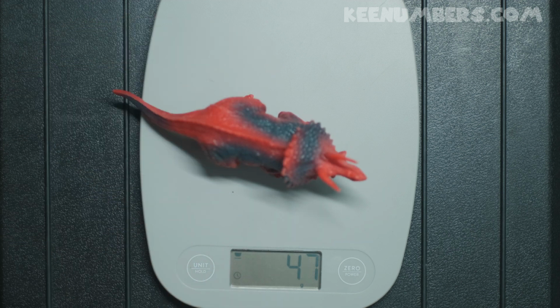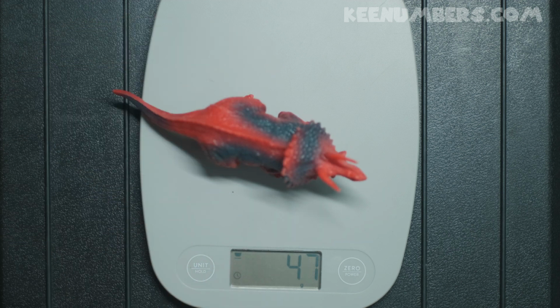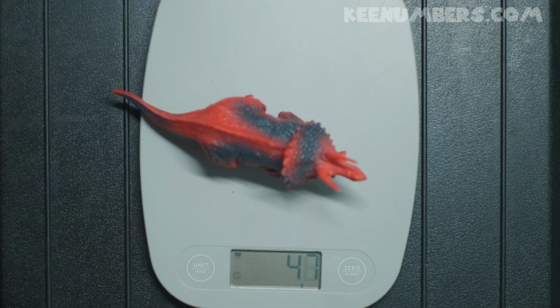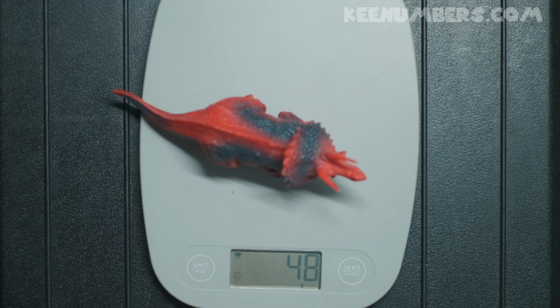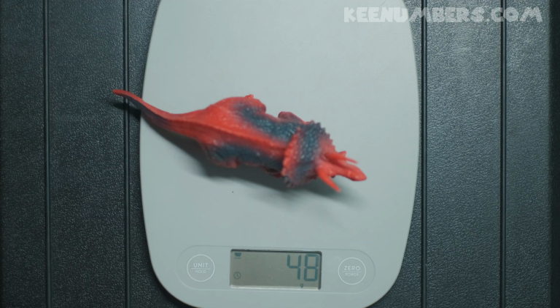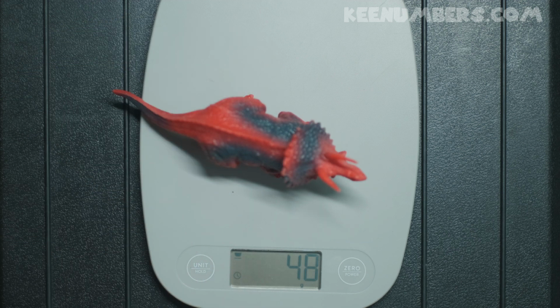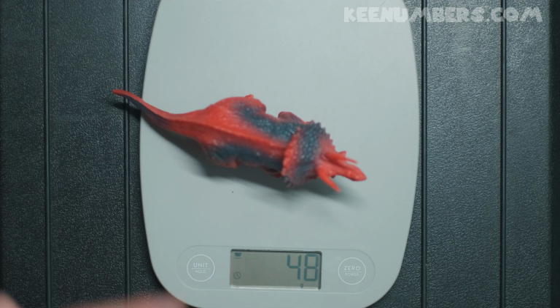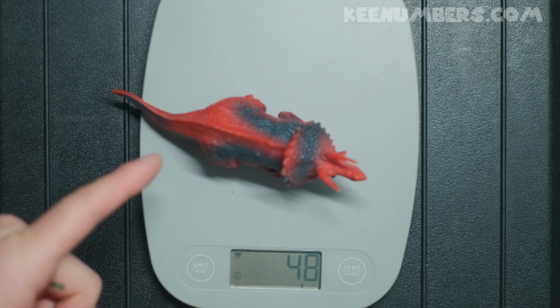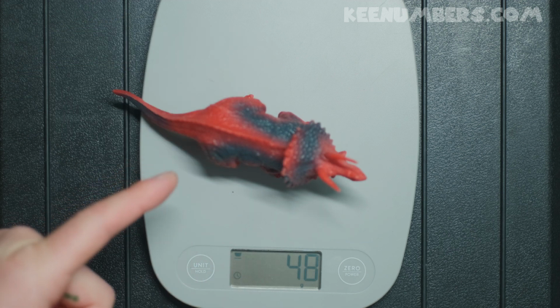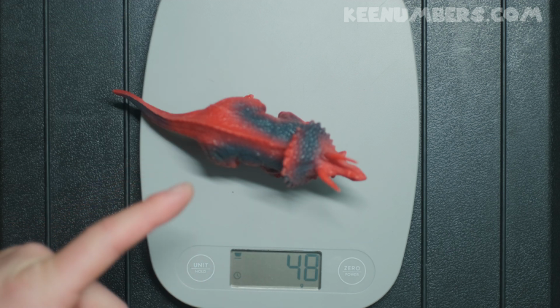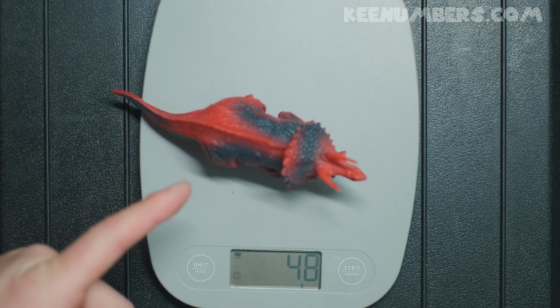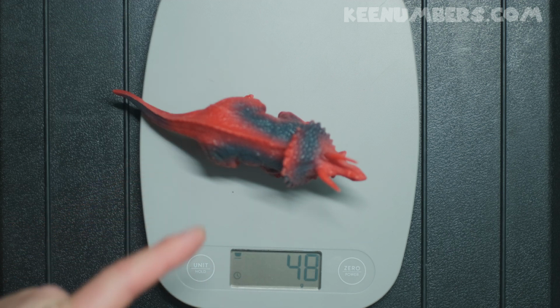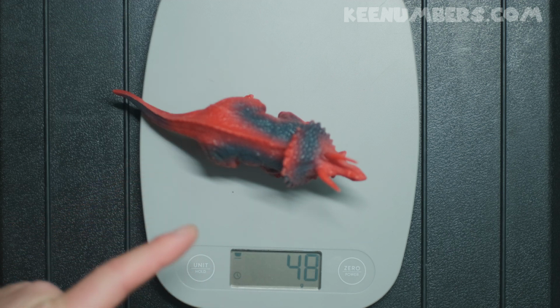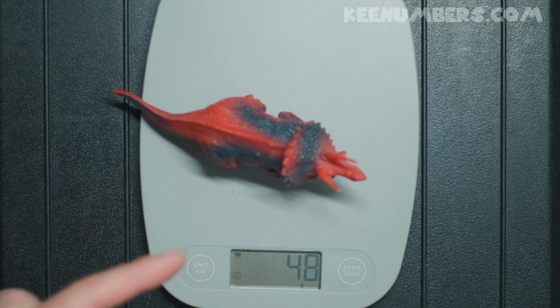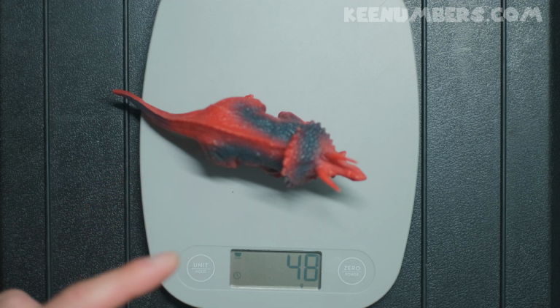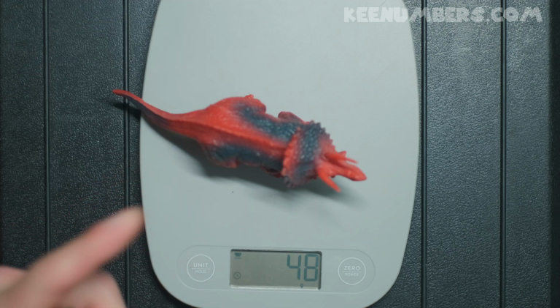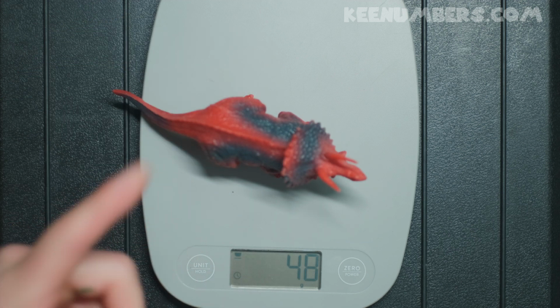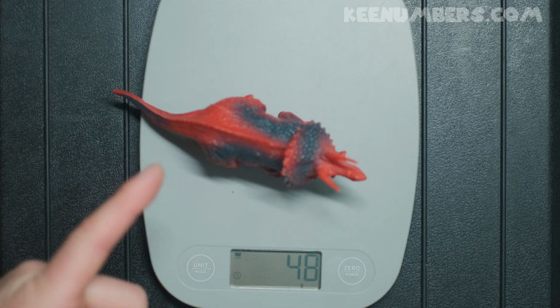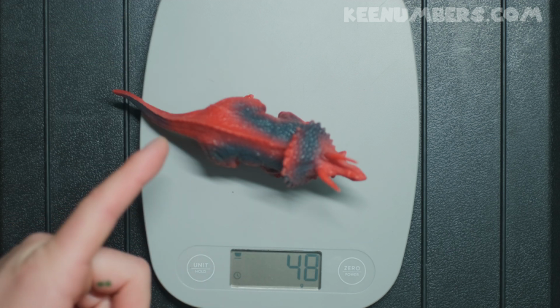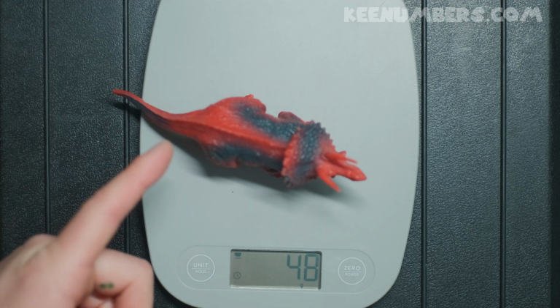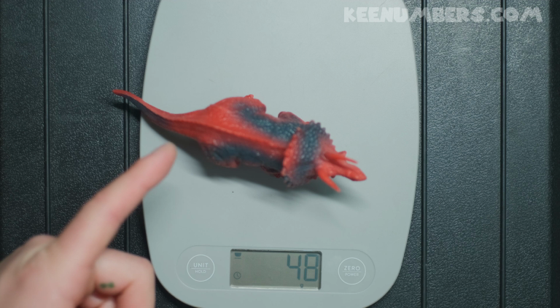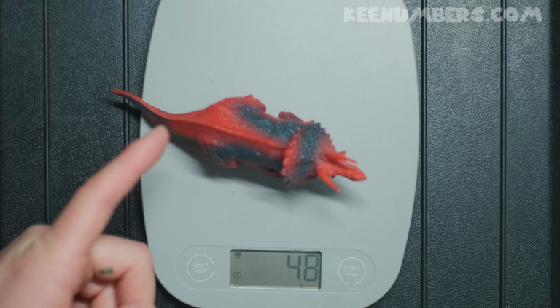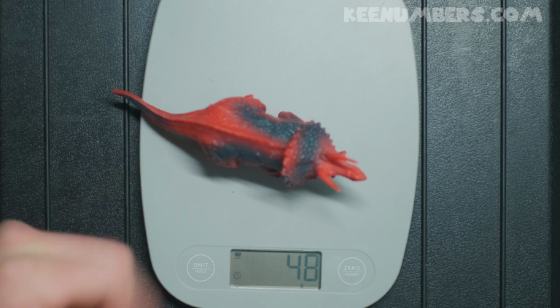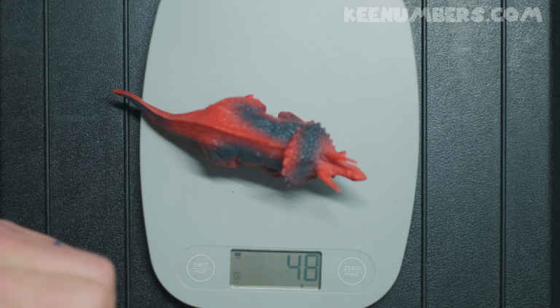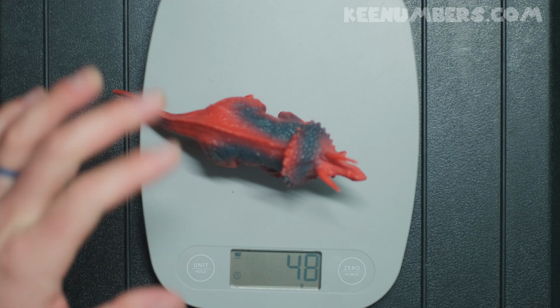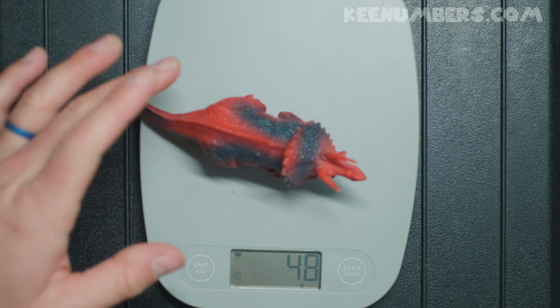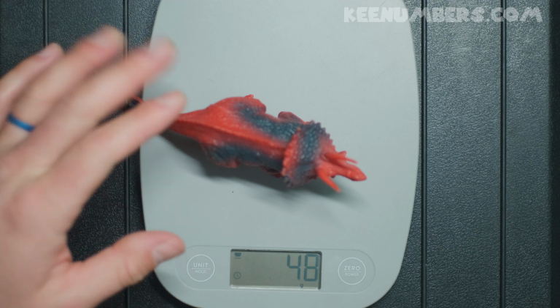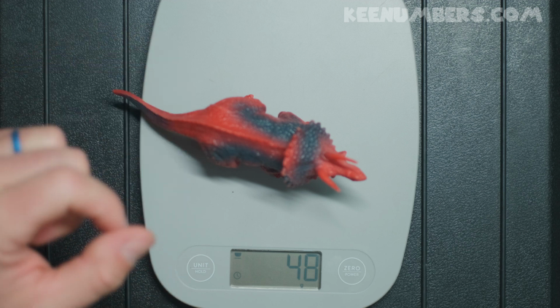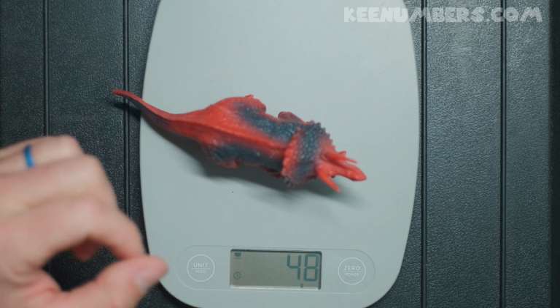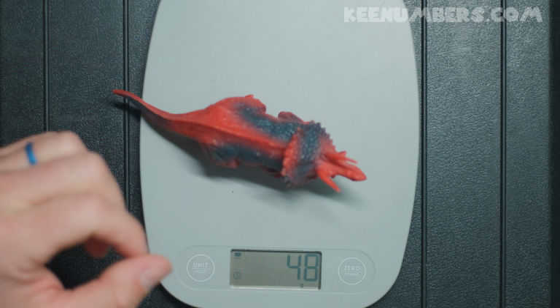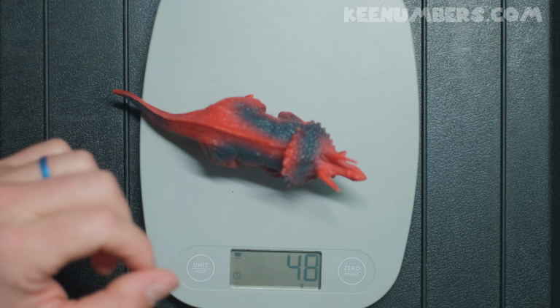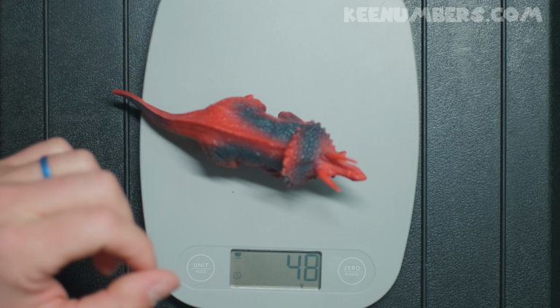Triceratops! This Triceratops toy is 48 grams. It doesn't have a lot of mass.